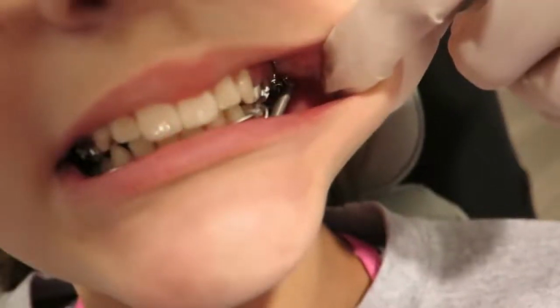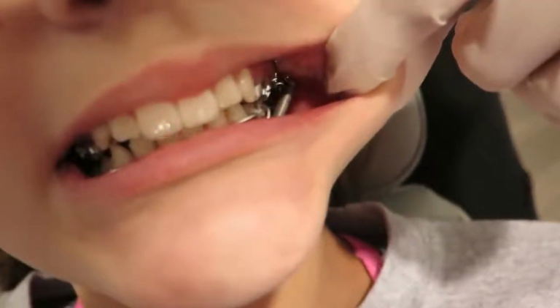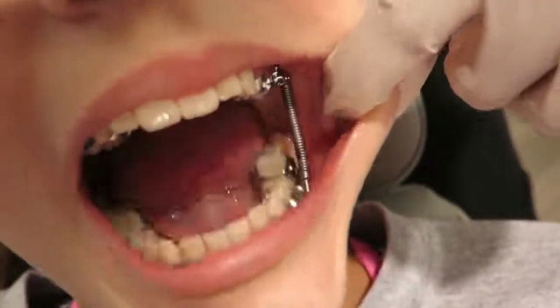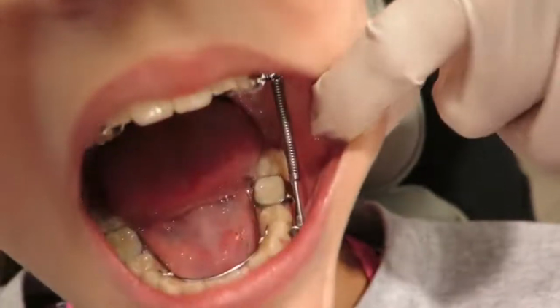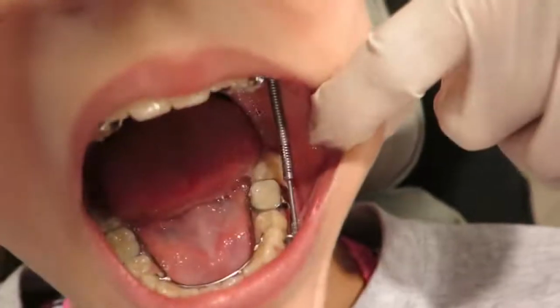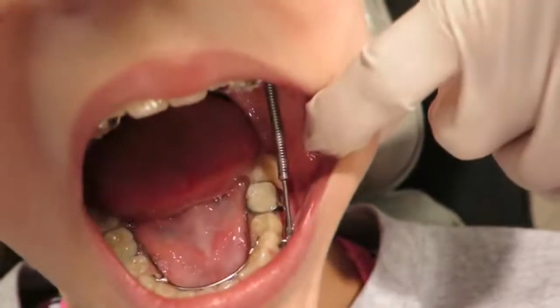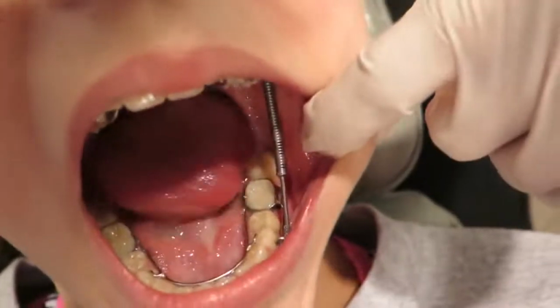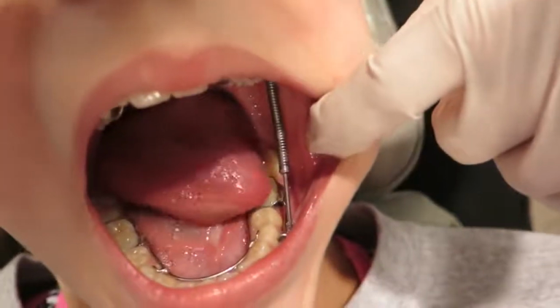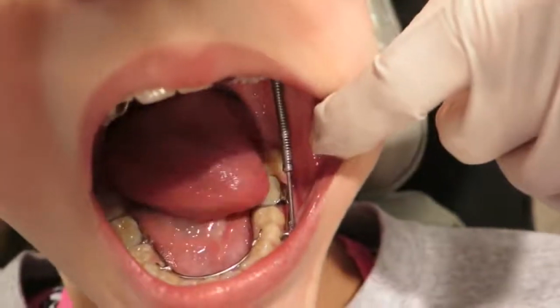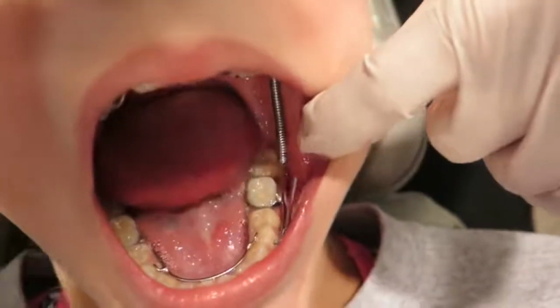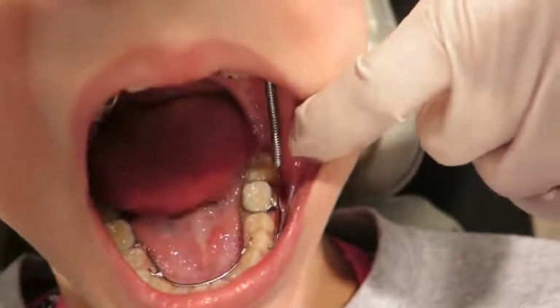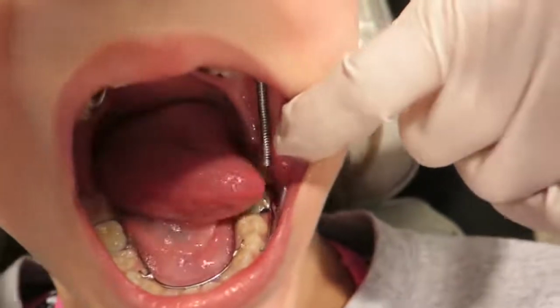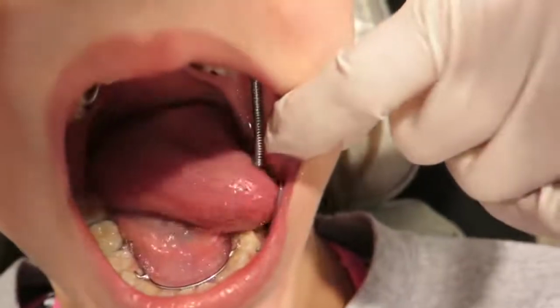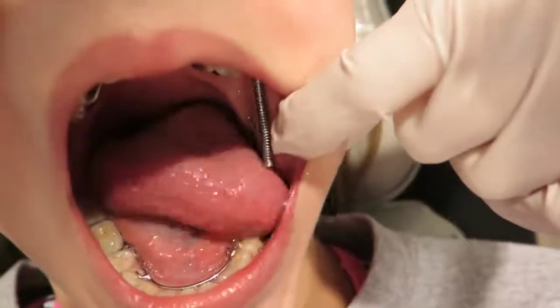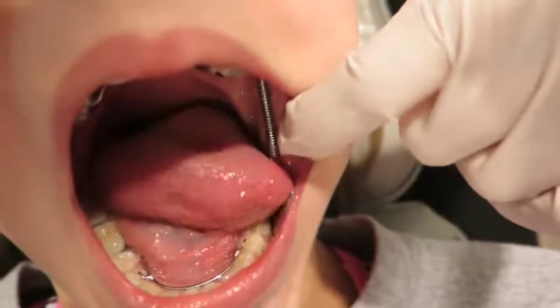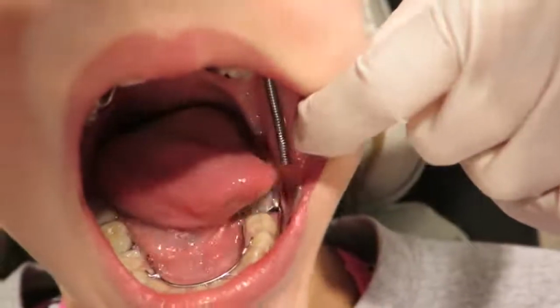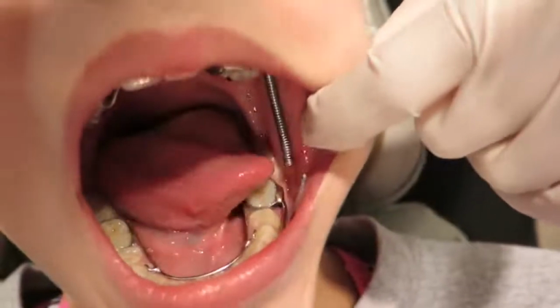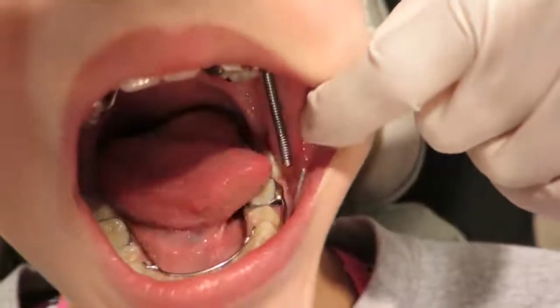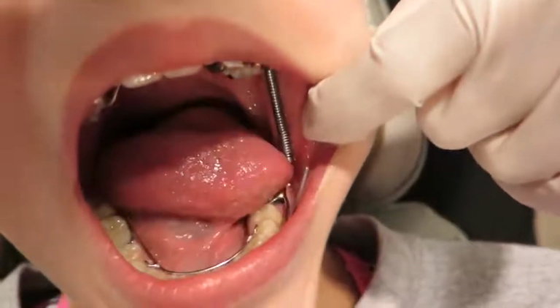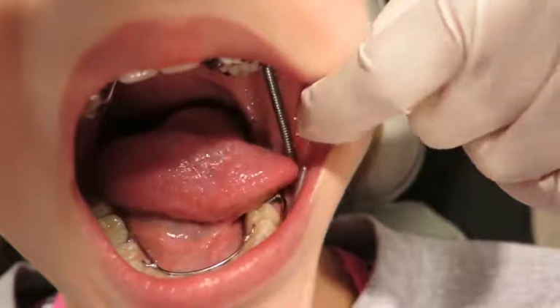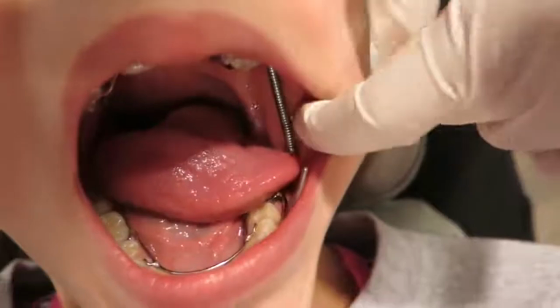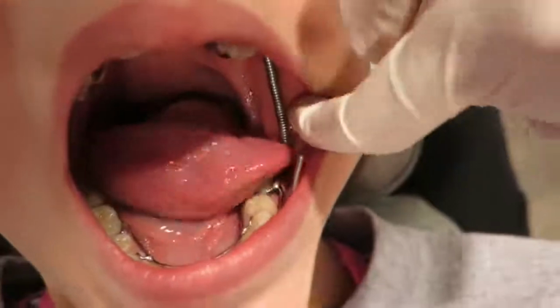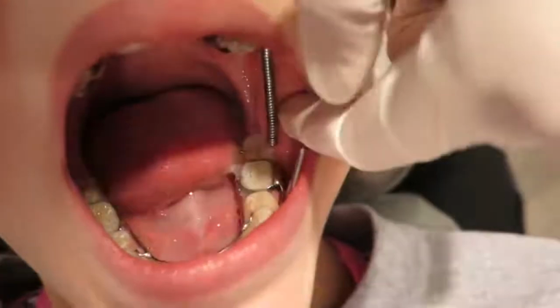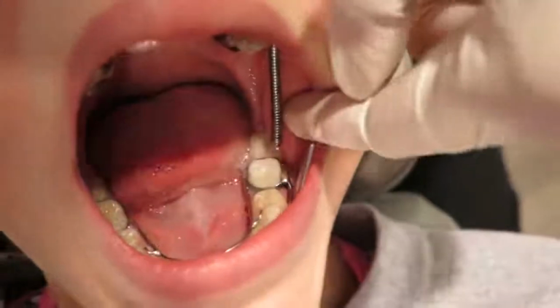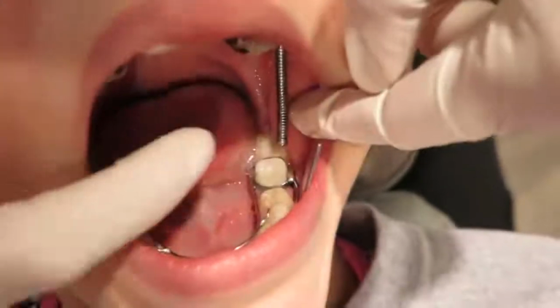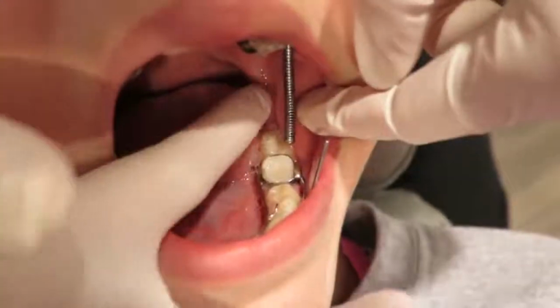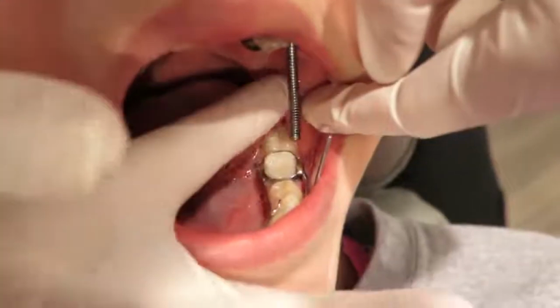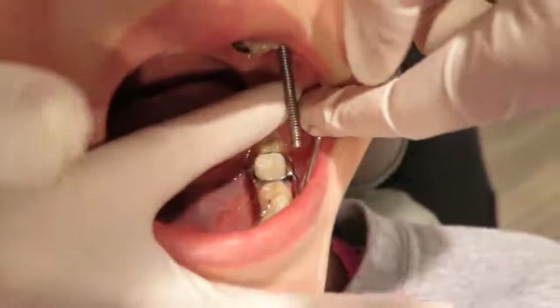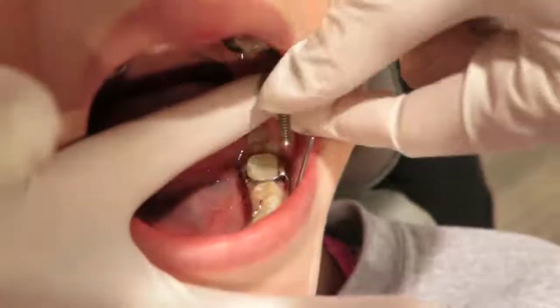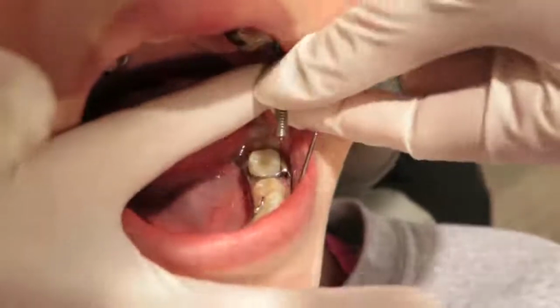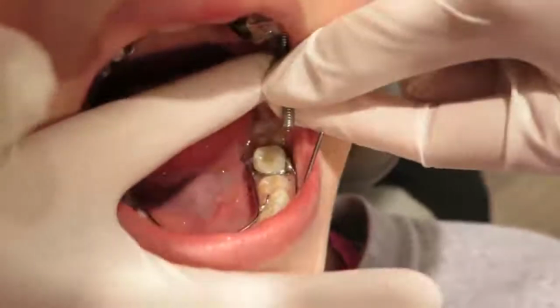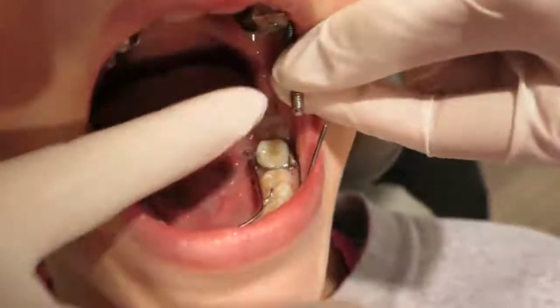Open up again, really wide and dislodge it — there you go. Open wide, there you go.